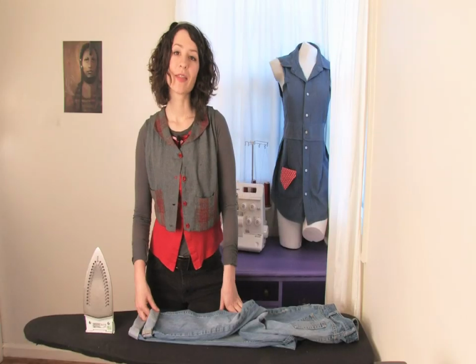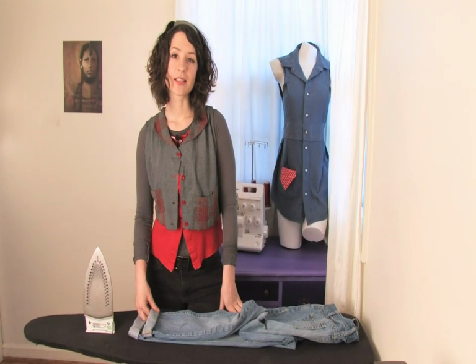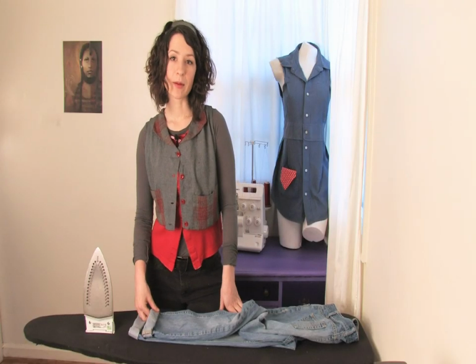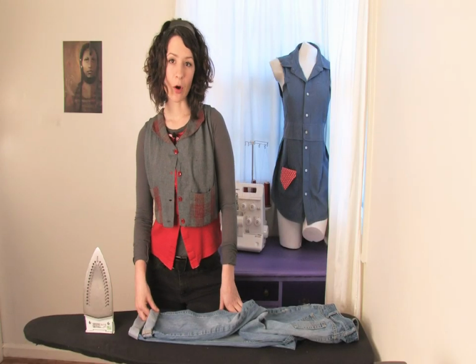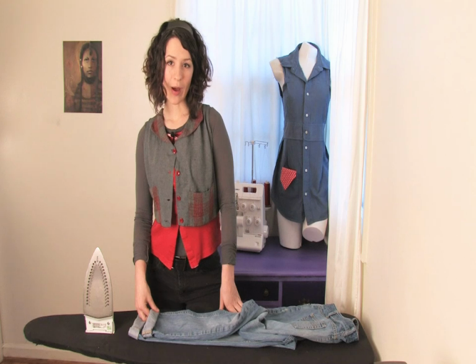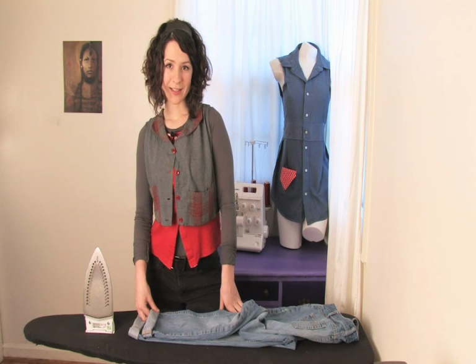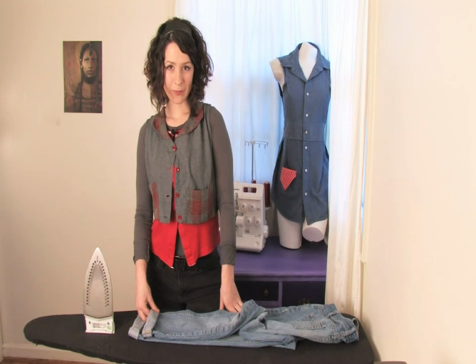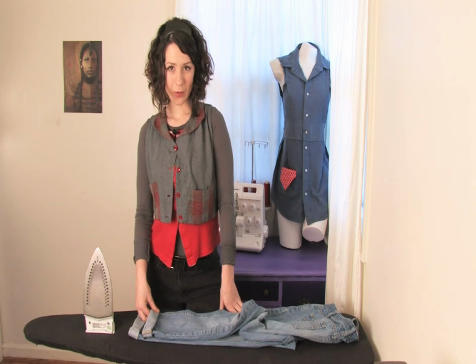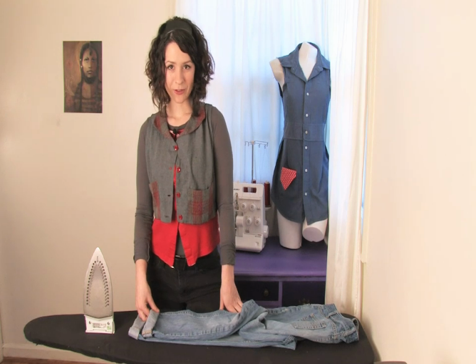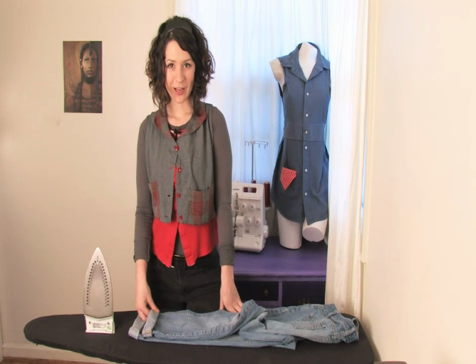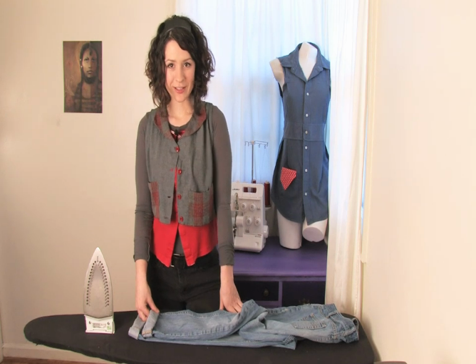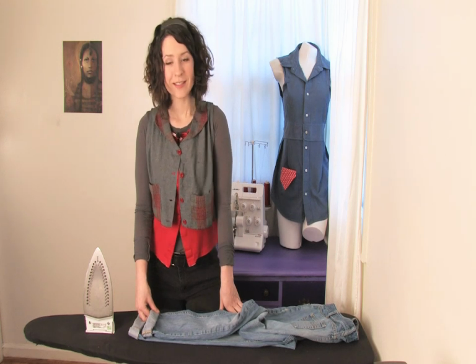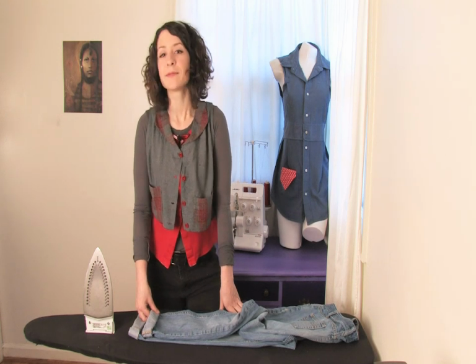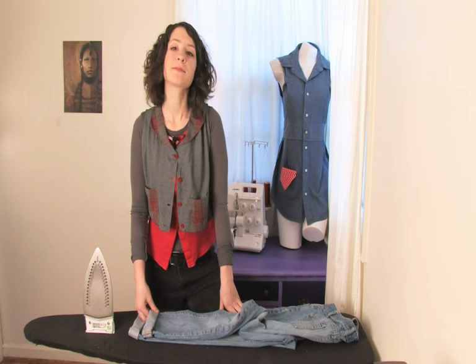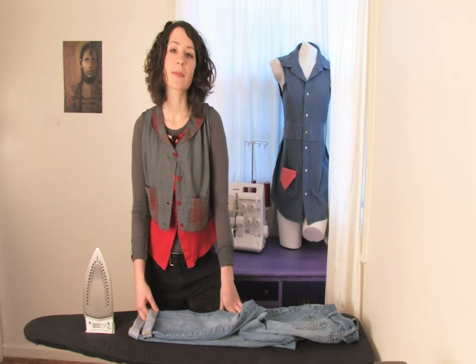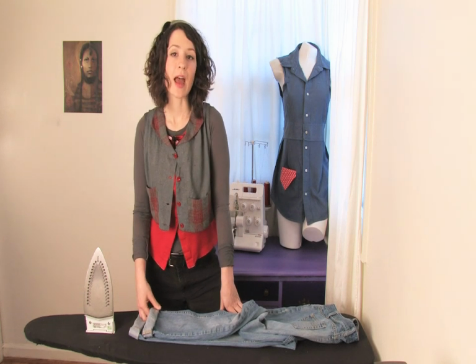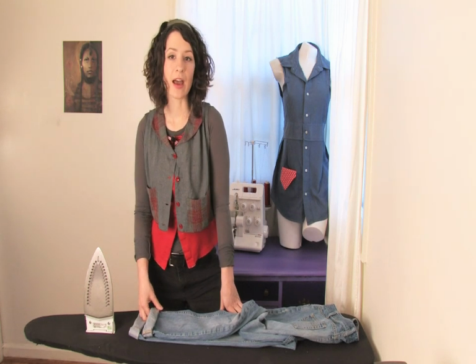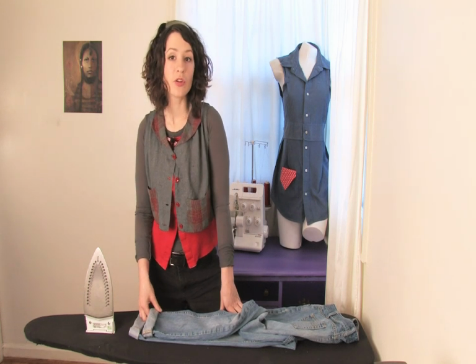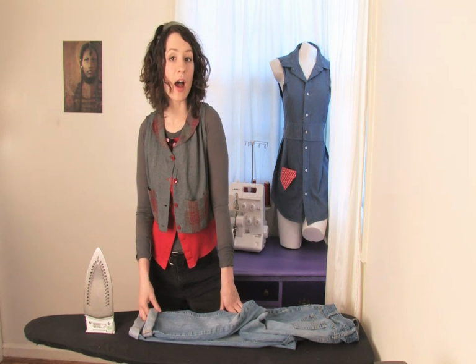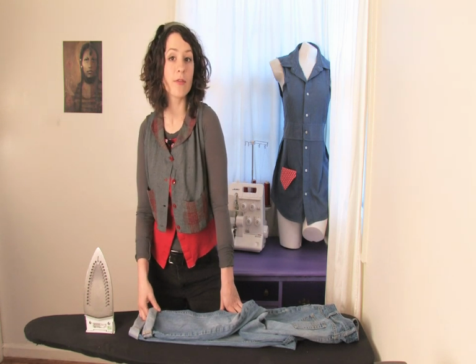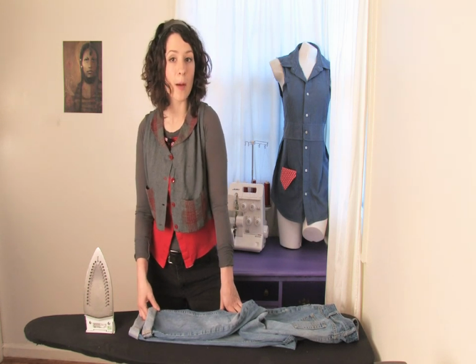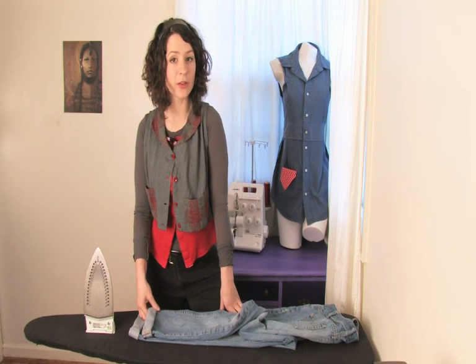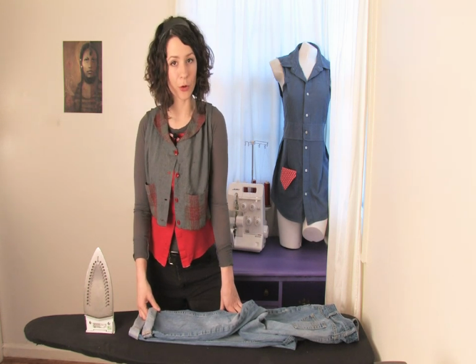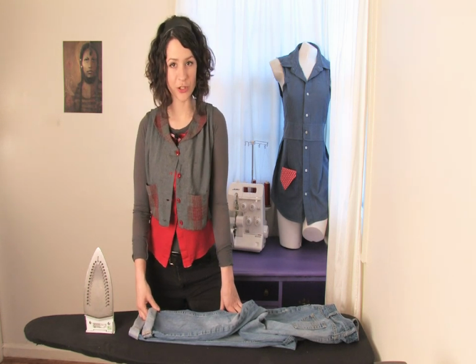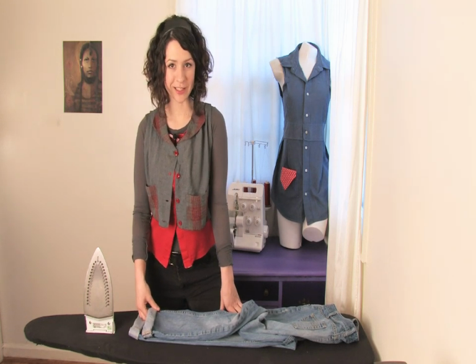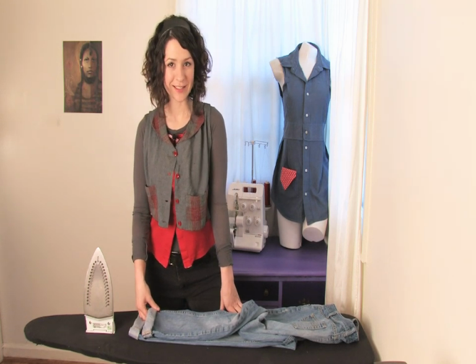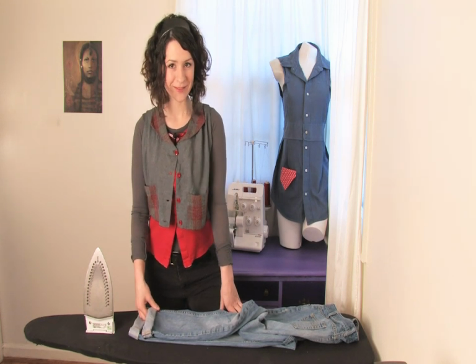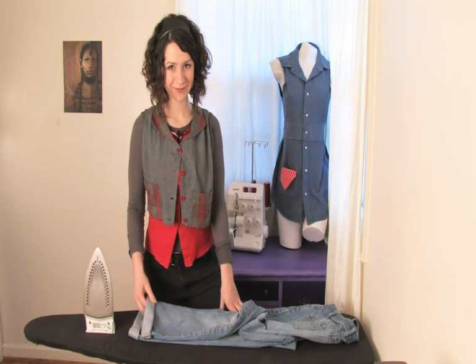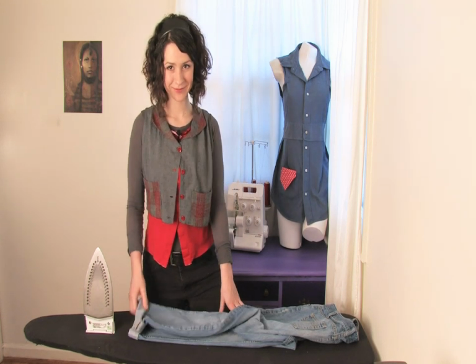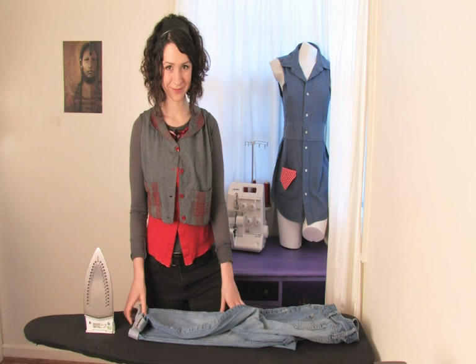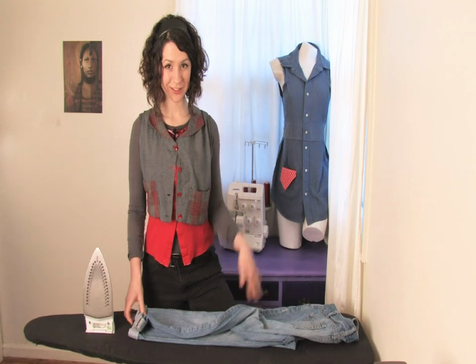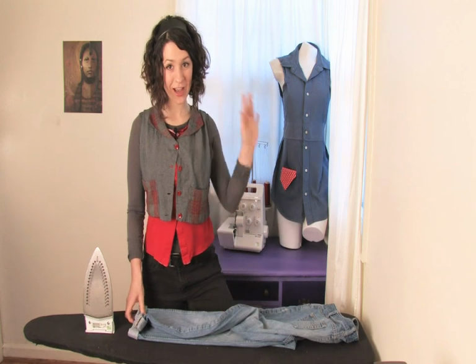This has been Mo West of Mo West Creations and now you have pin rolled jeans. Ciao!